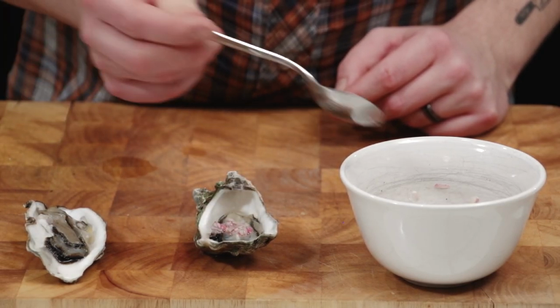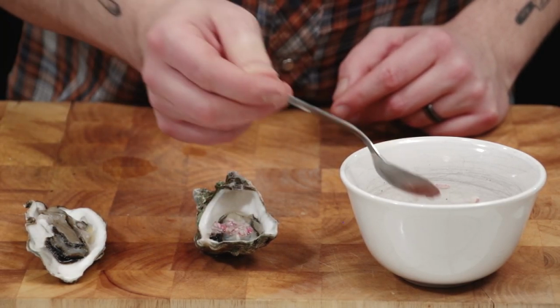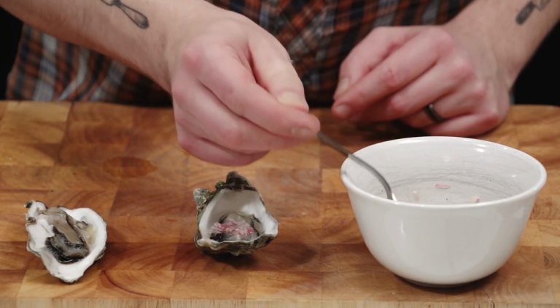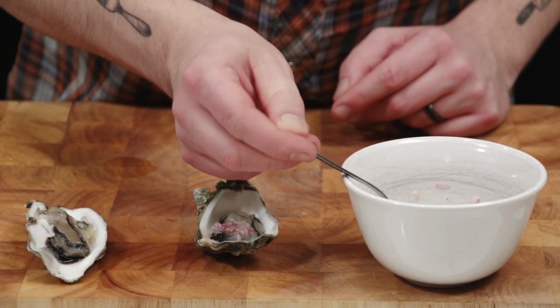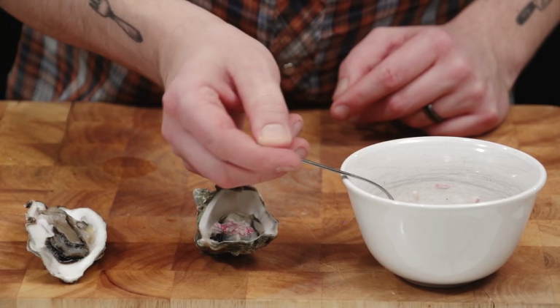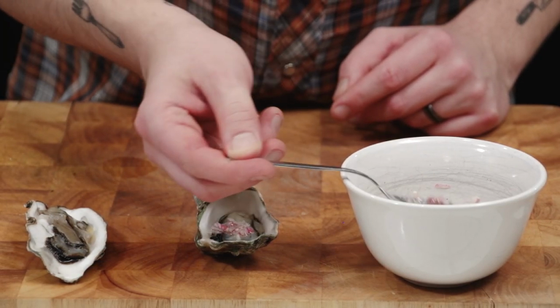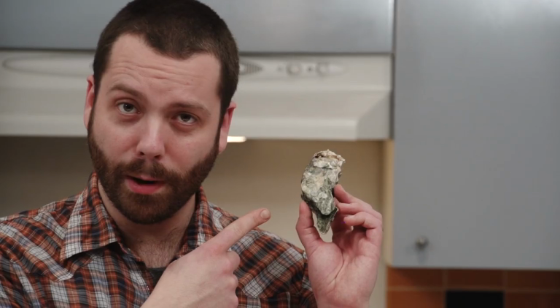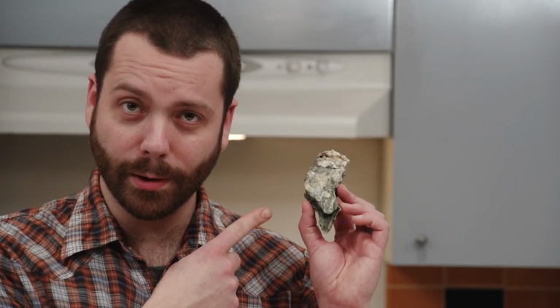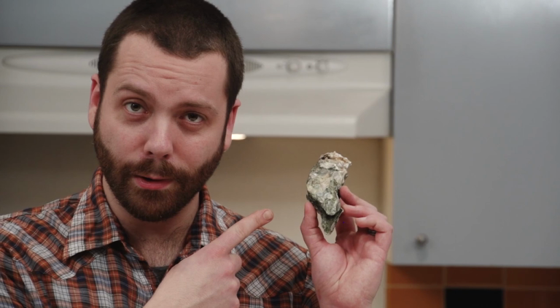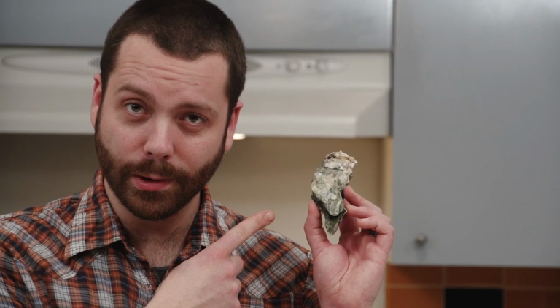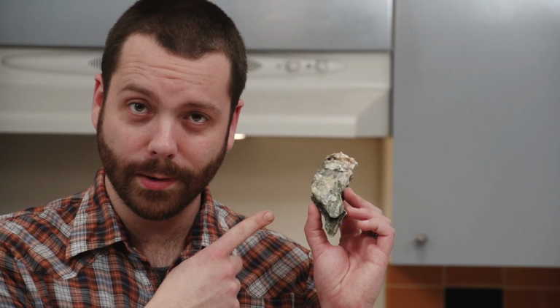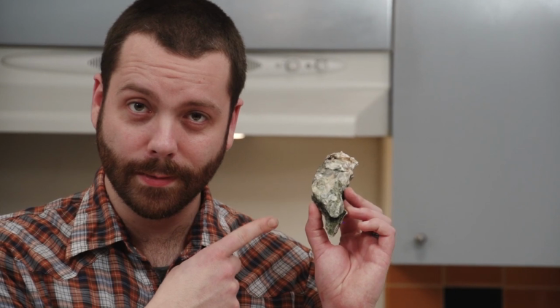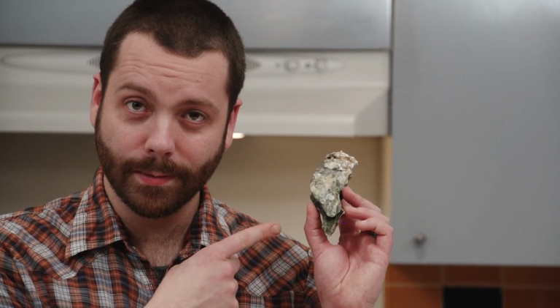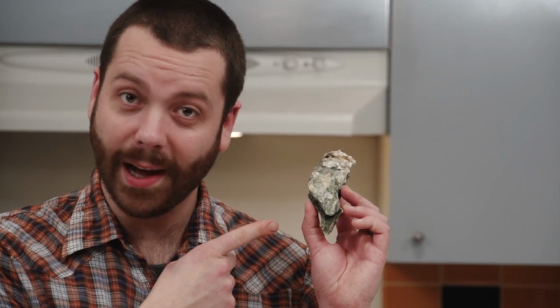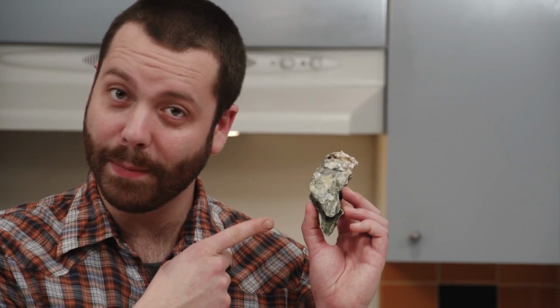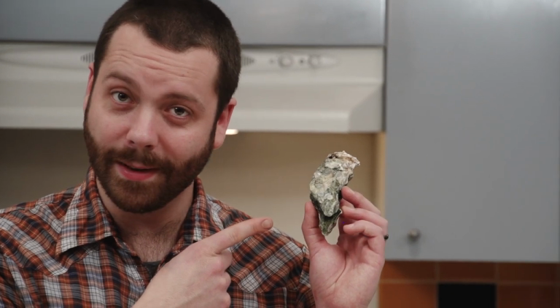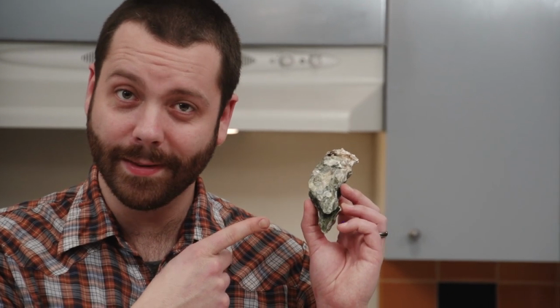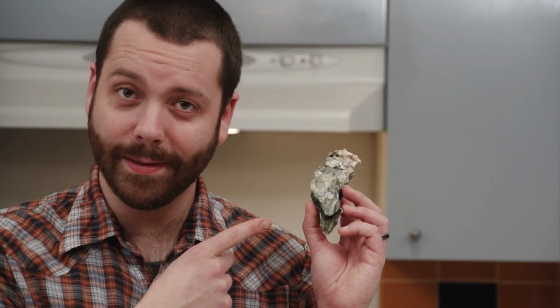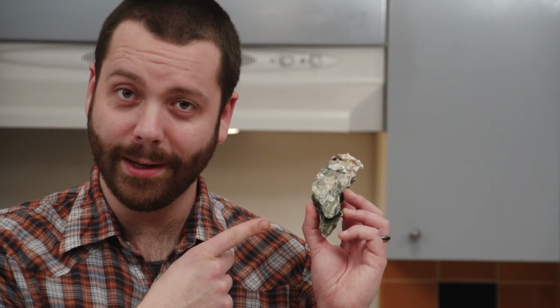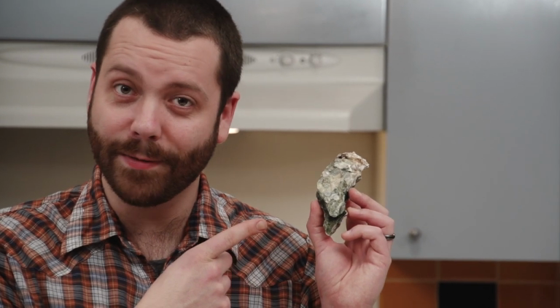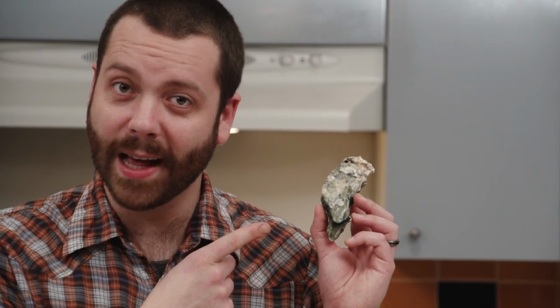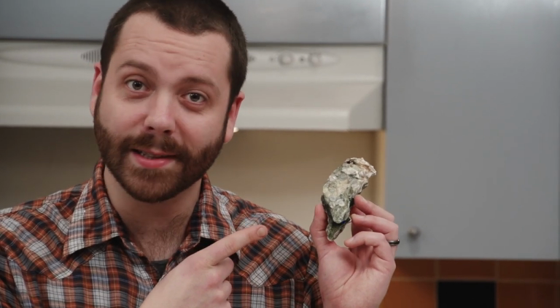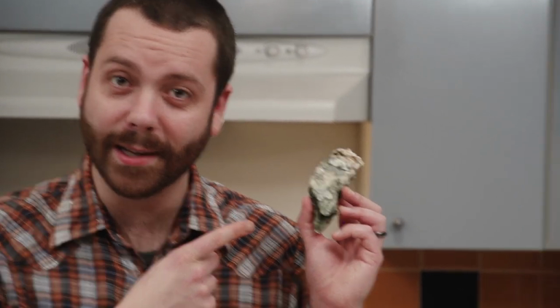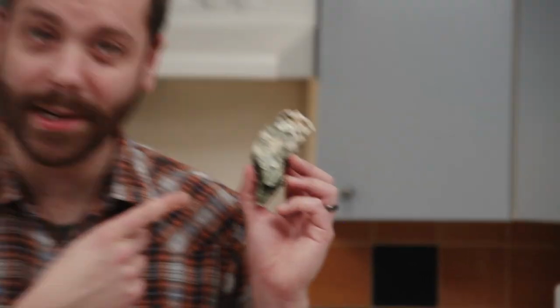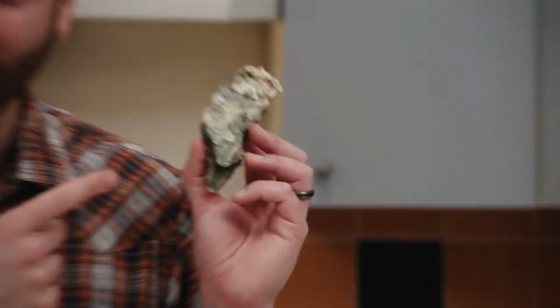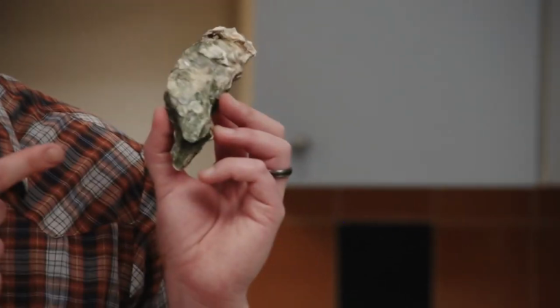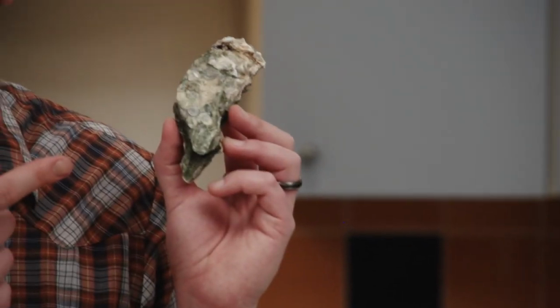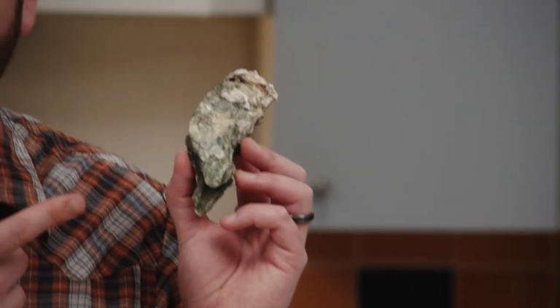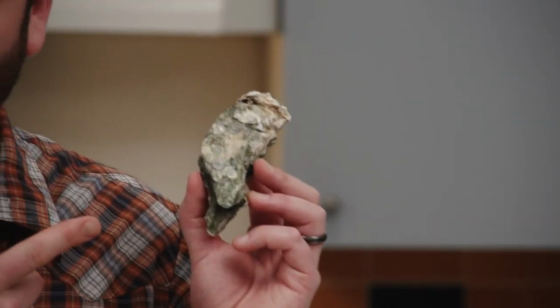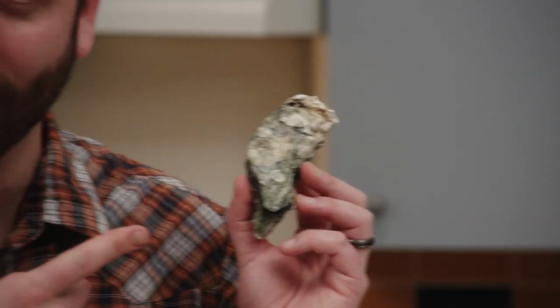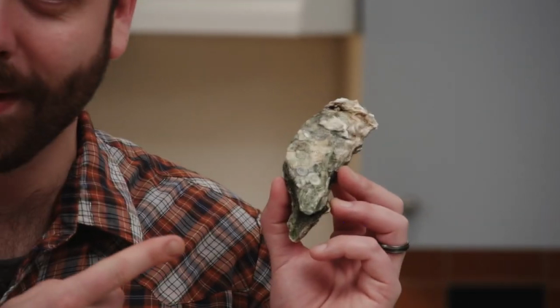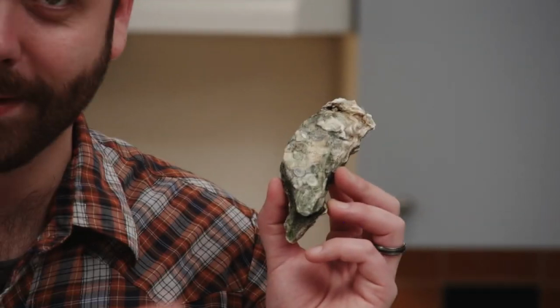Just look at these barnacles. If that's not sexy, I don't know what is.